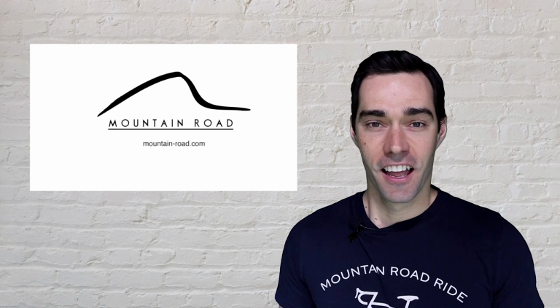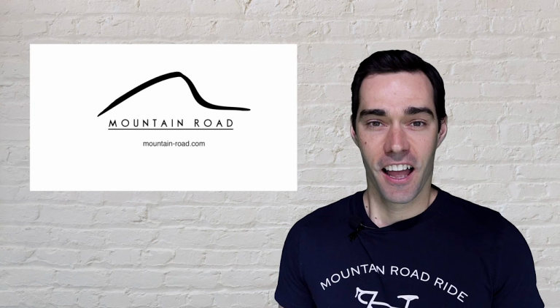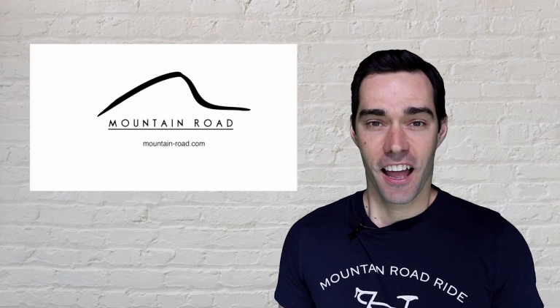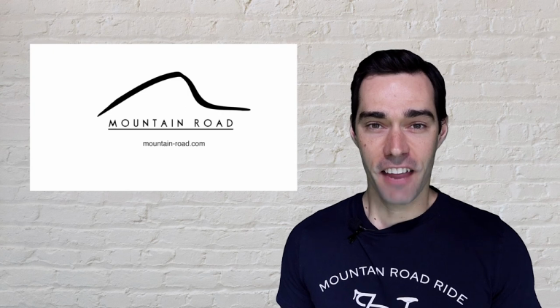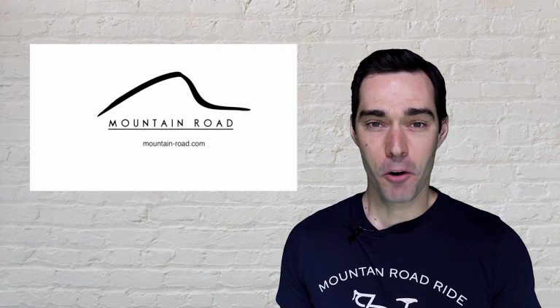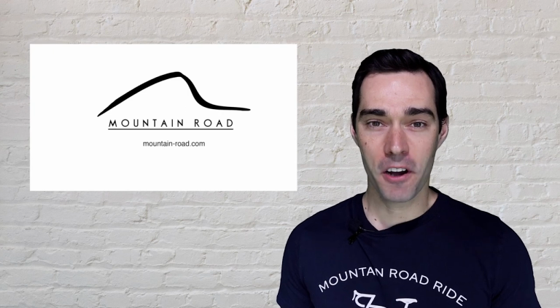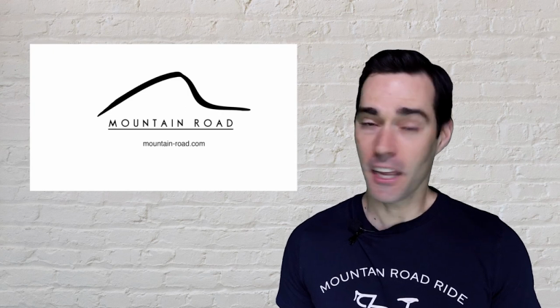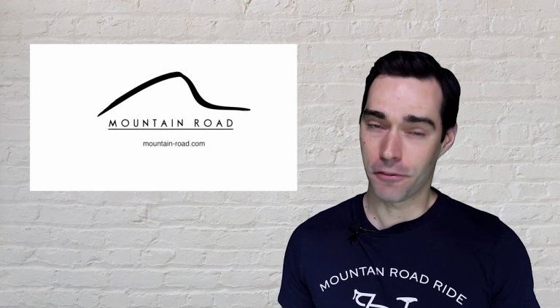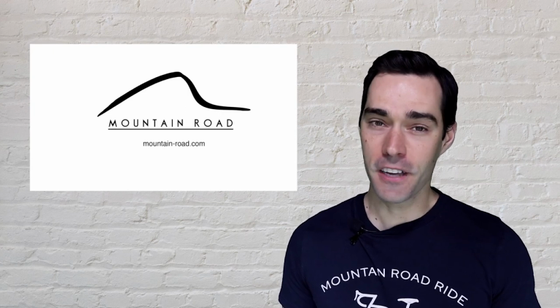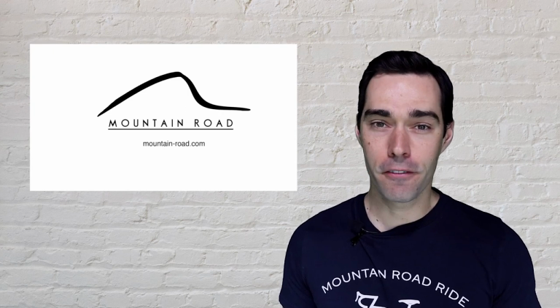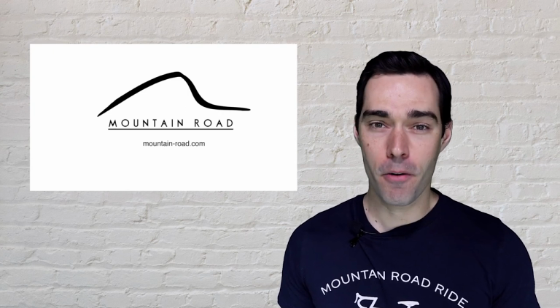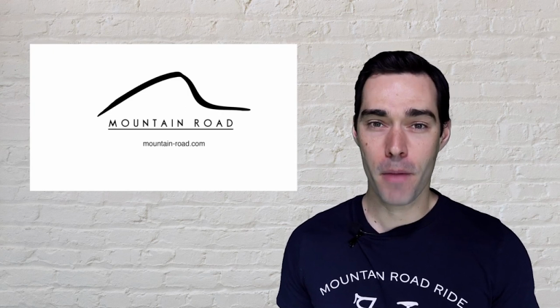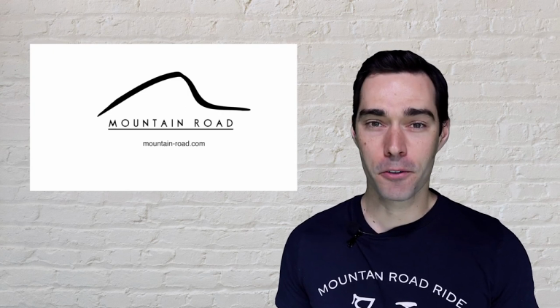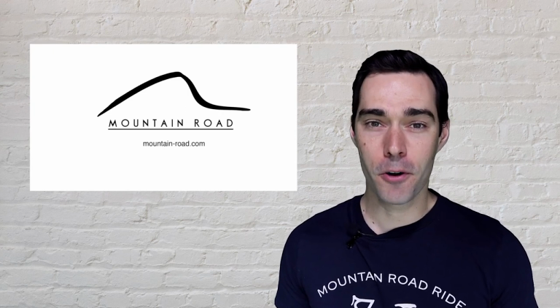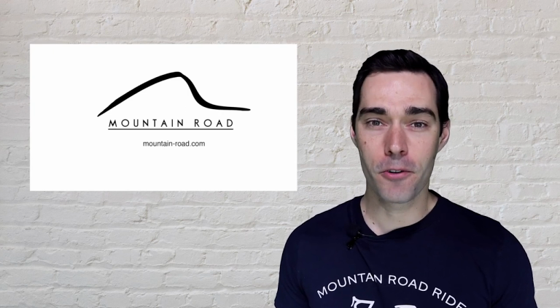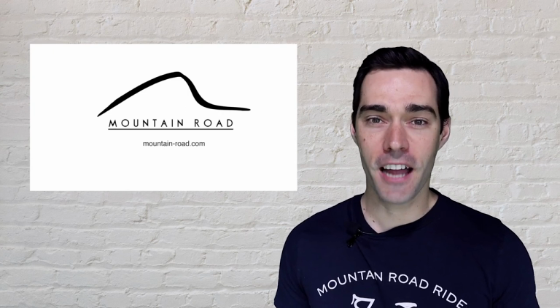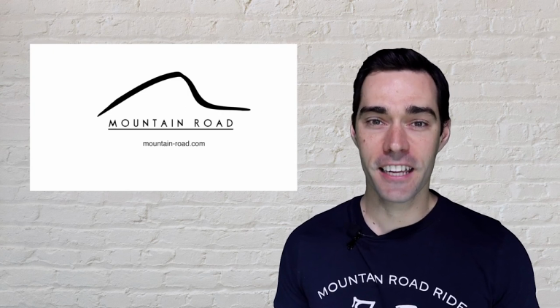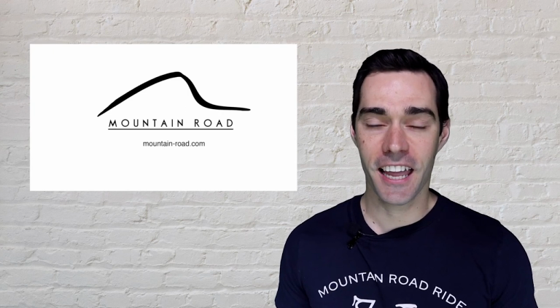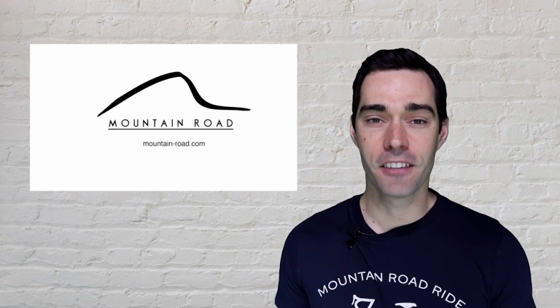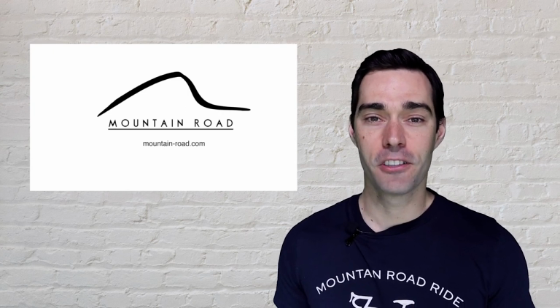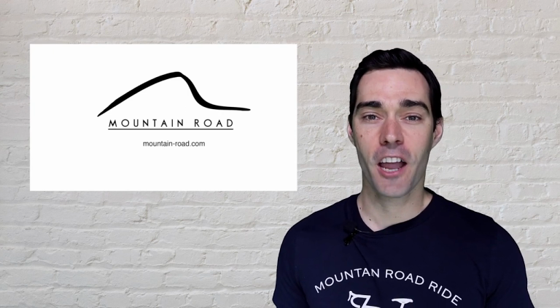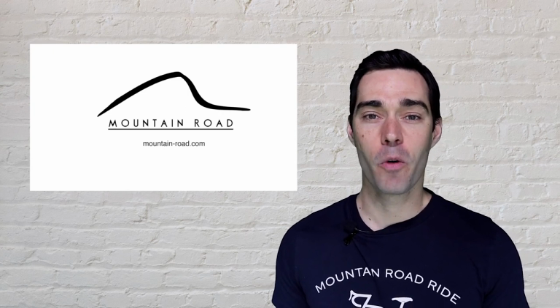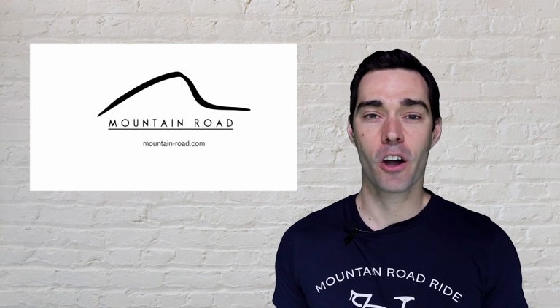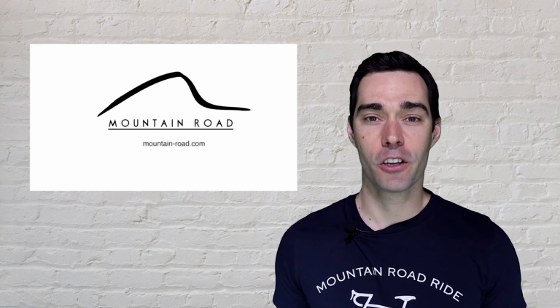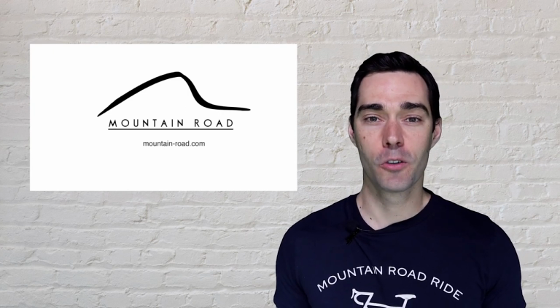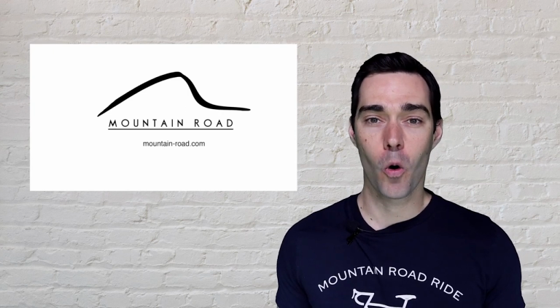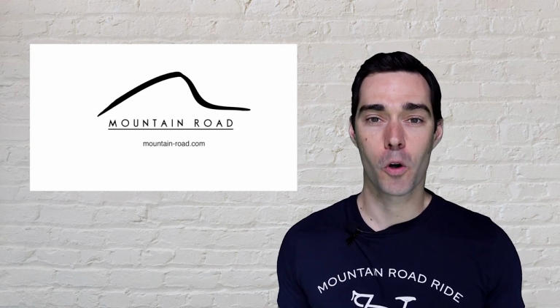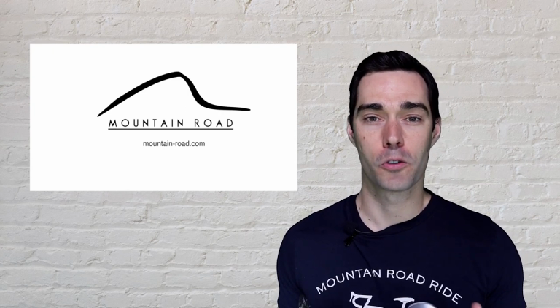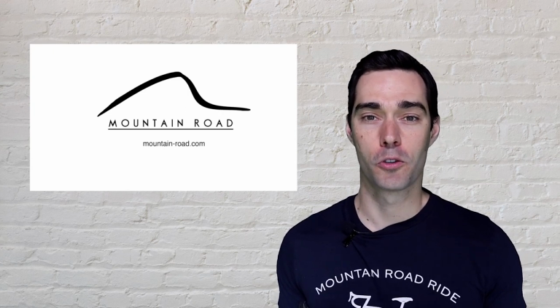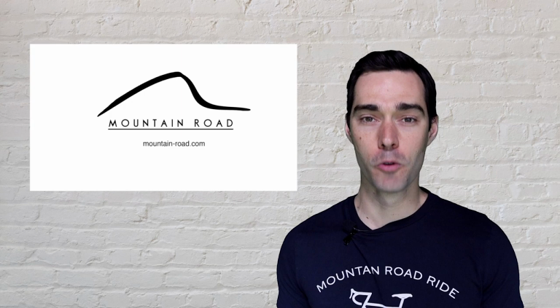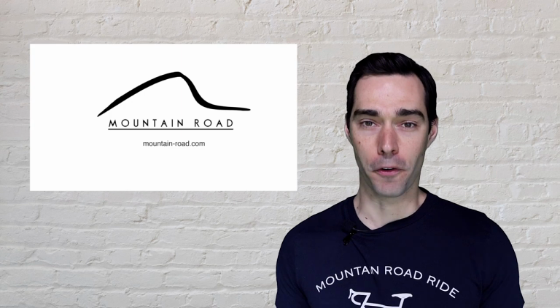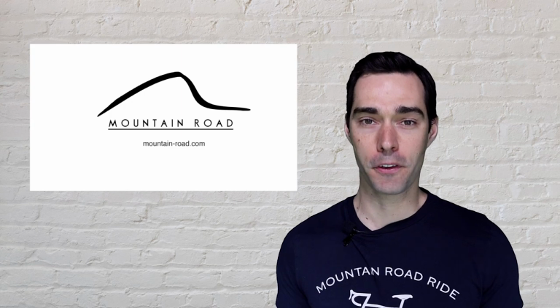Hey everyone! It's Vian from Mountain Road Ride here and today we are going to talk Zwift.